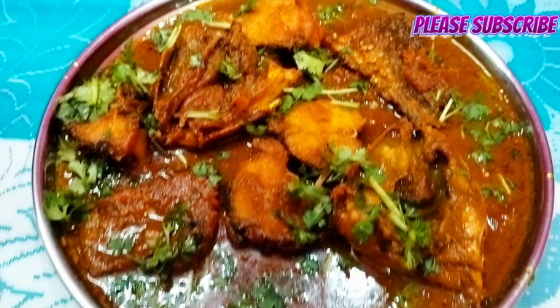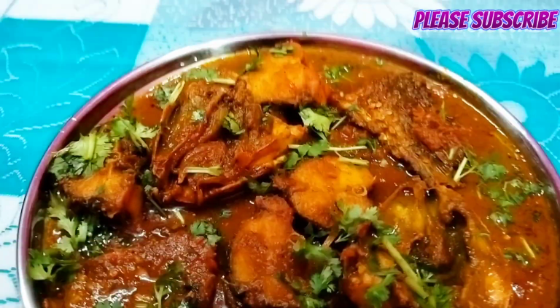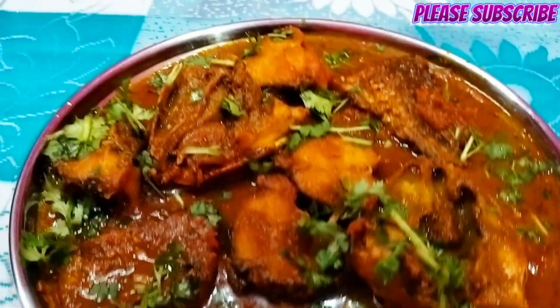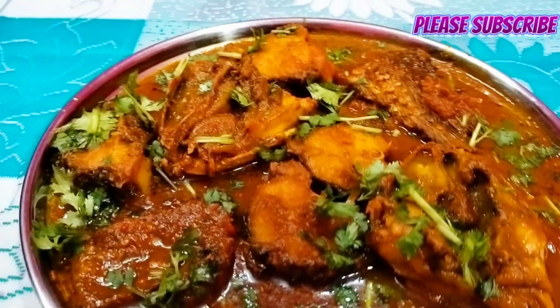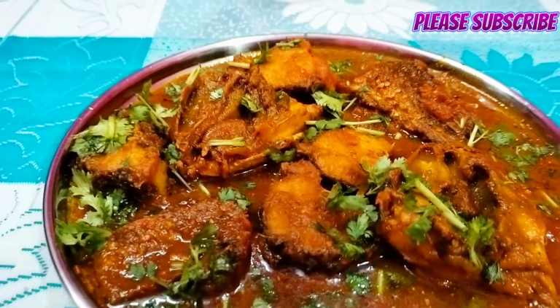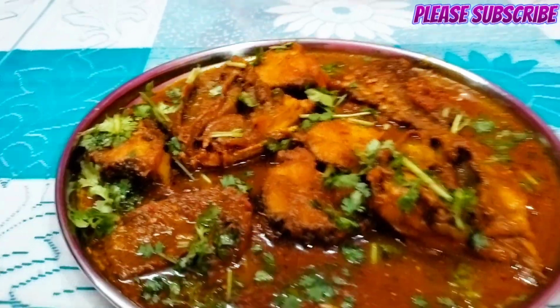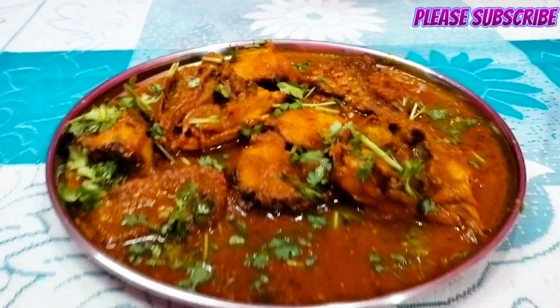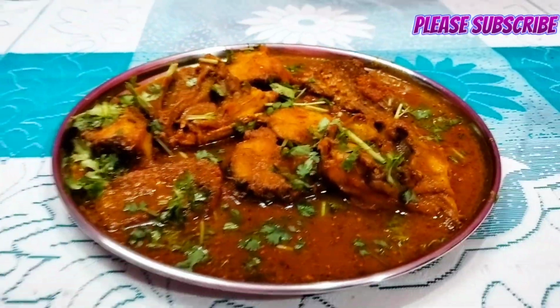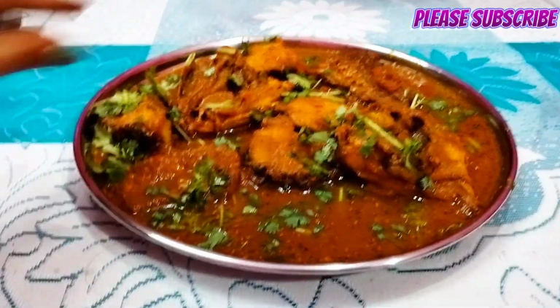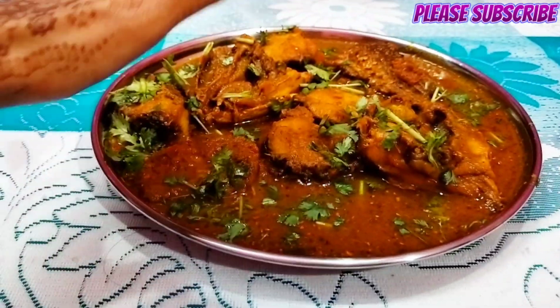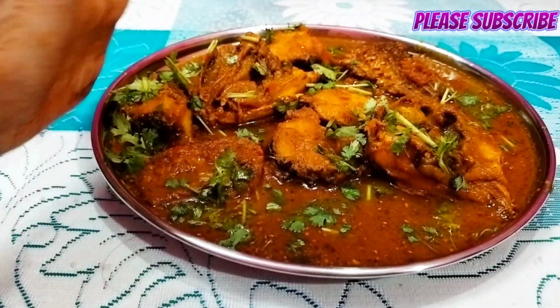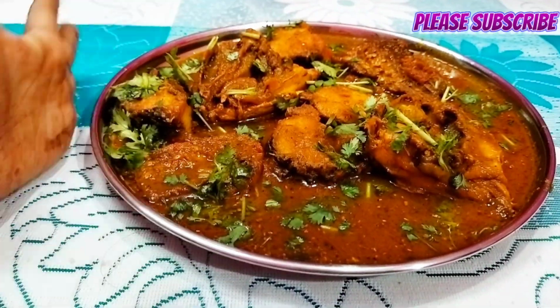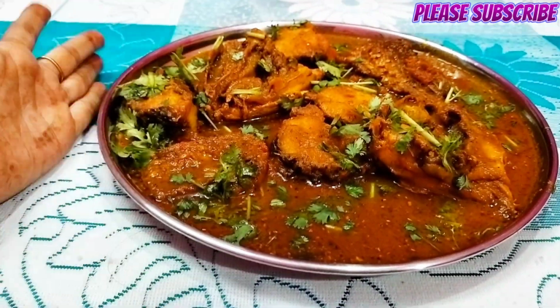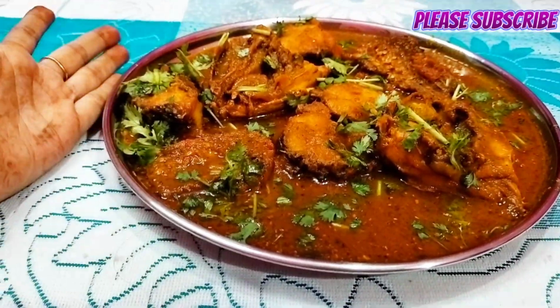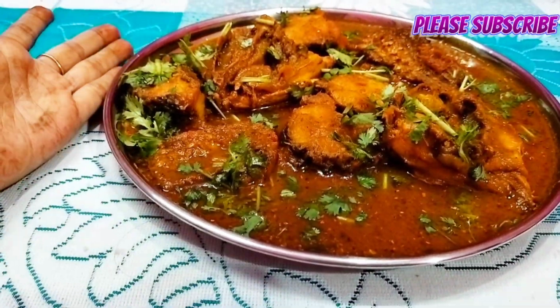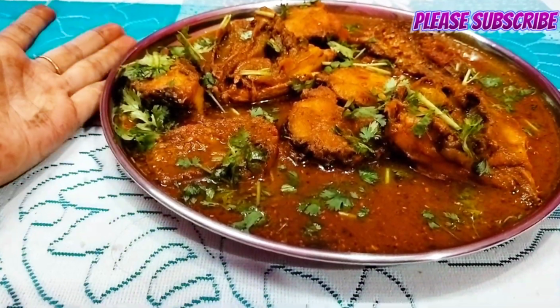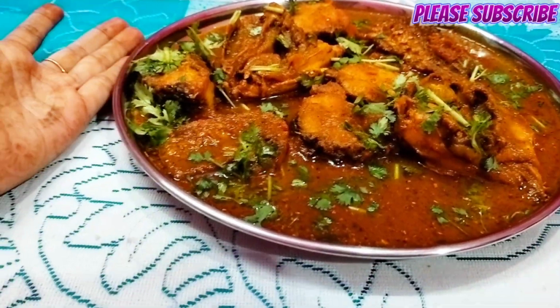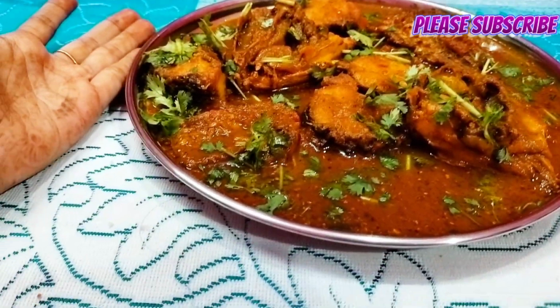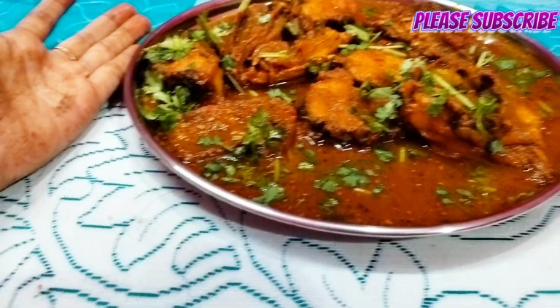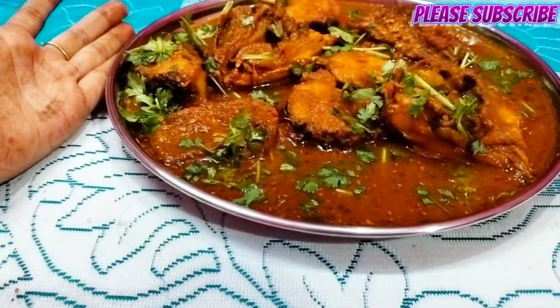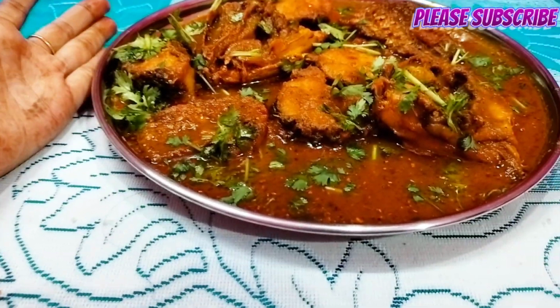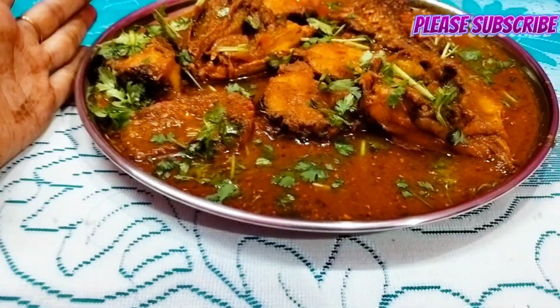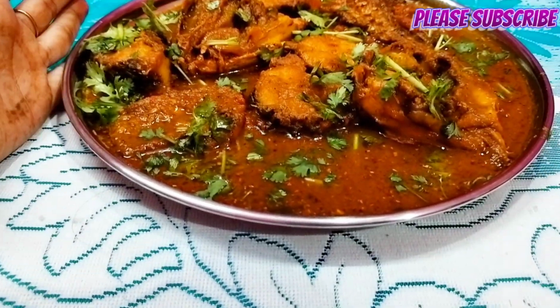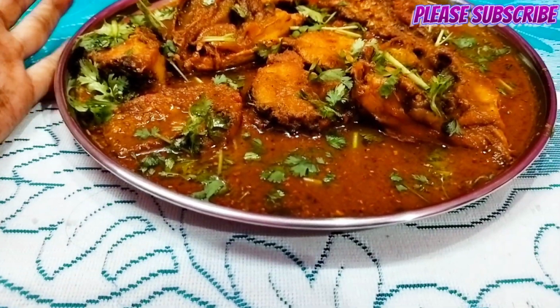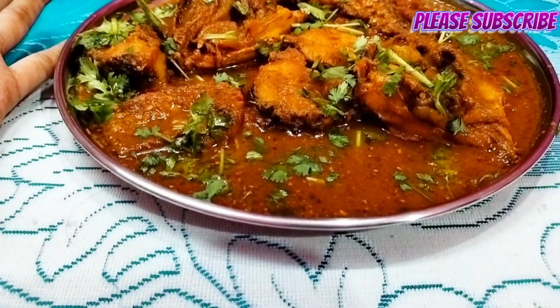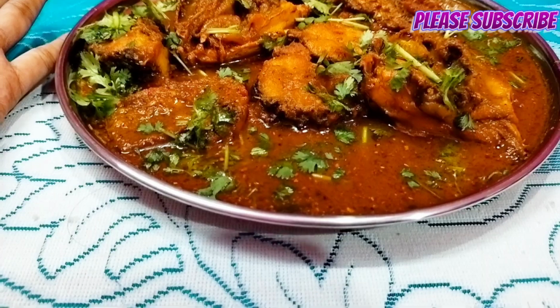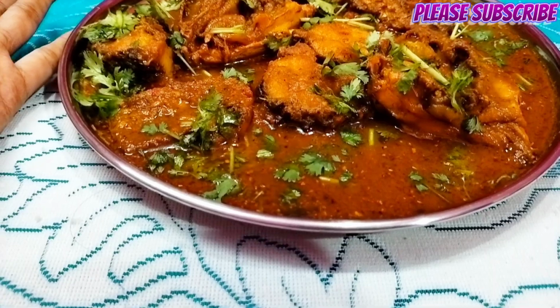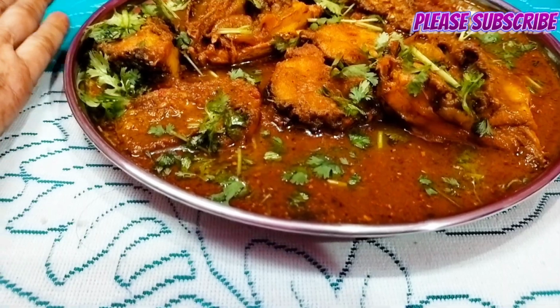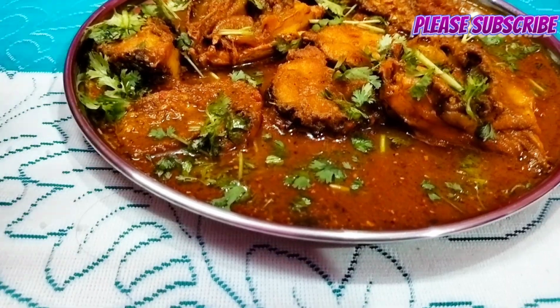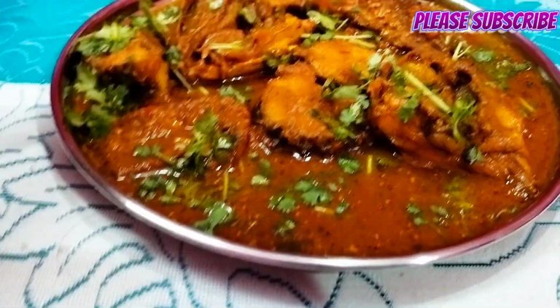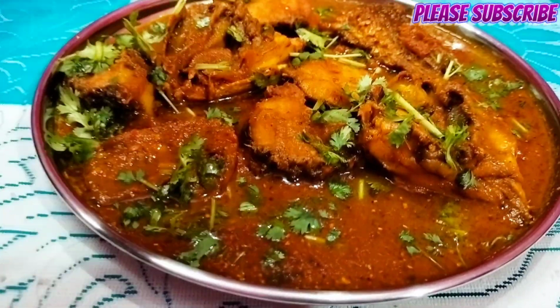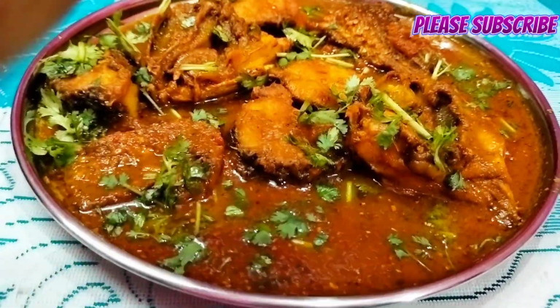Look at this. I will put the plate on the plate.